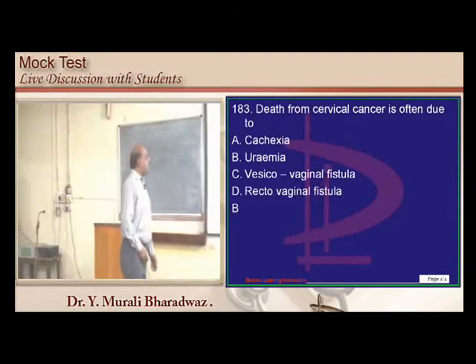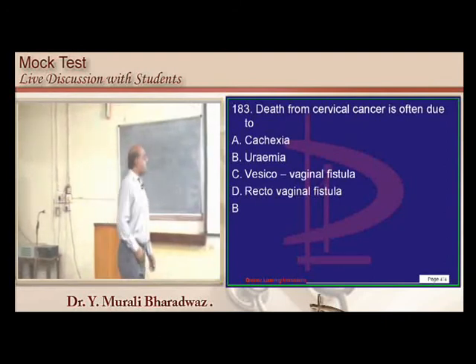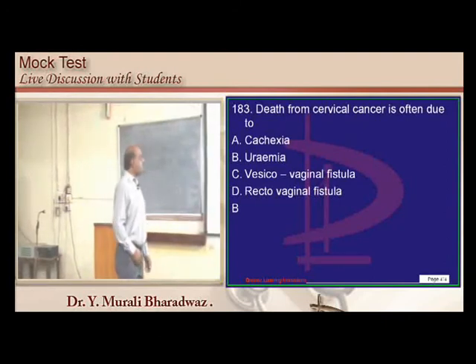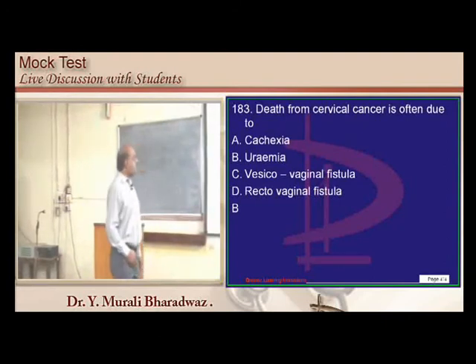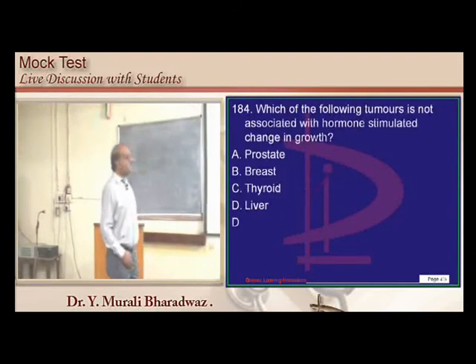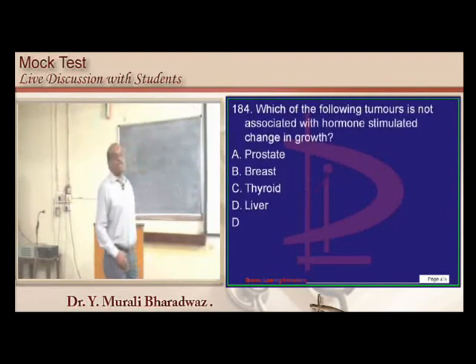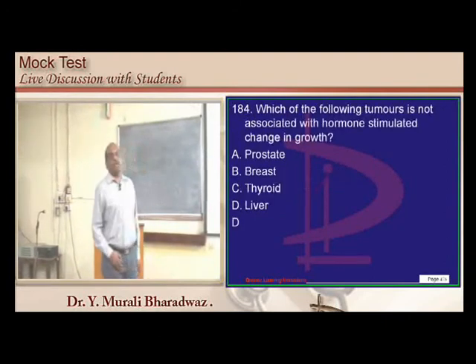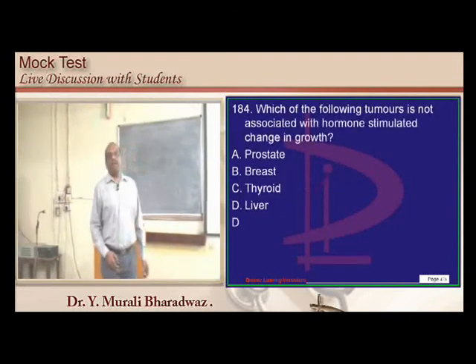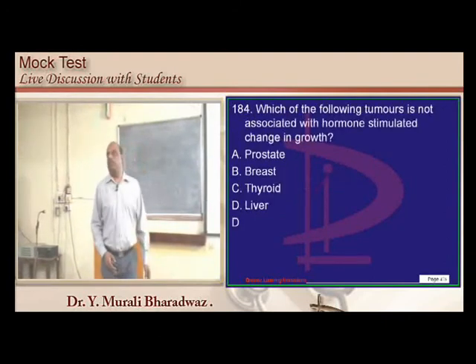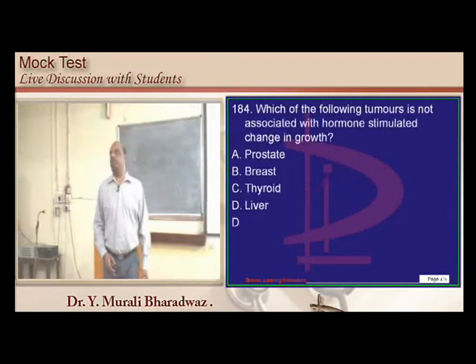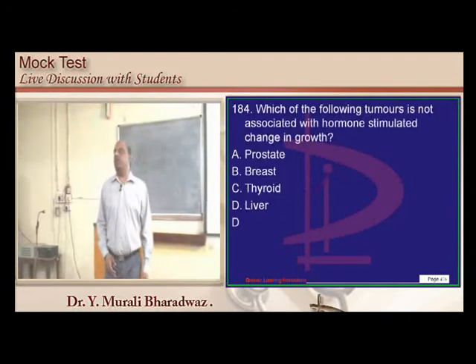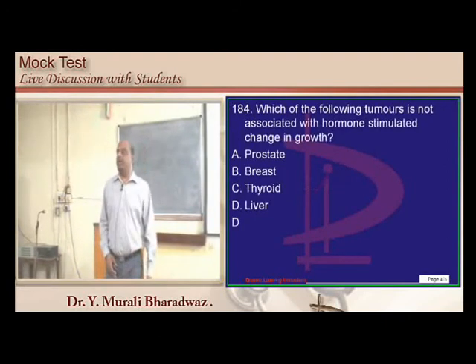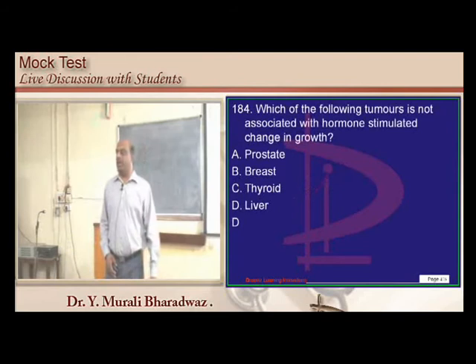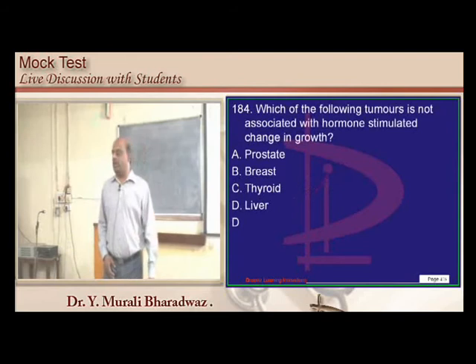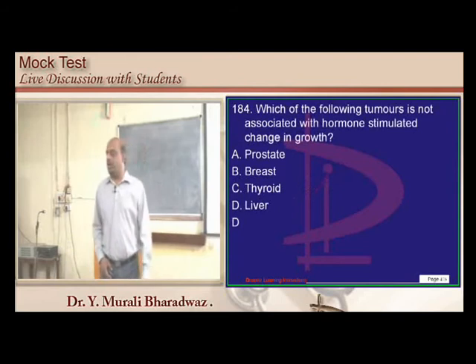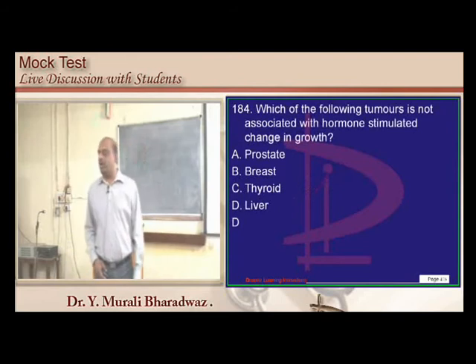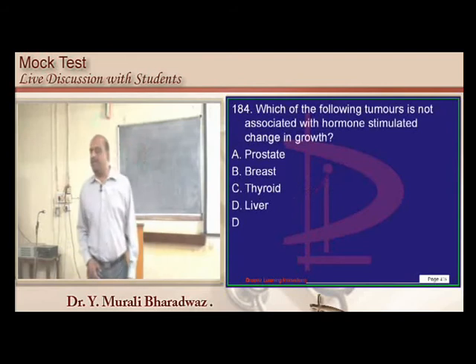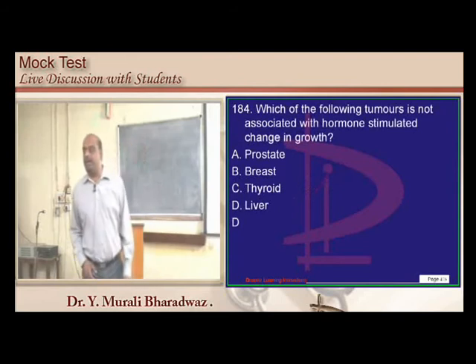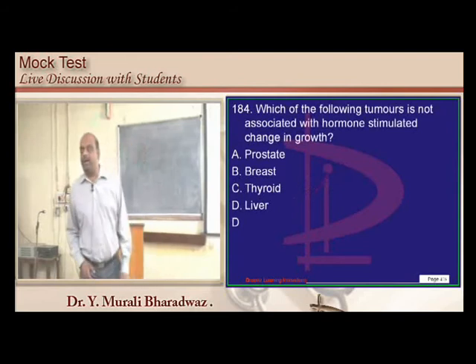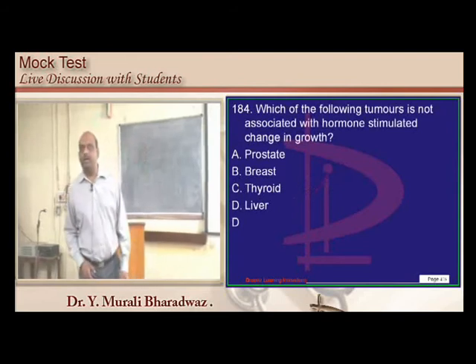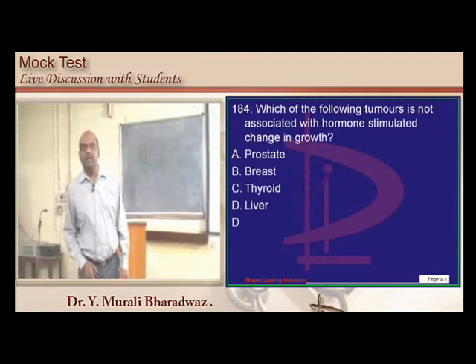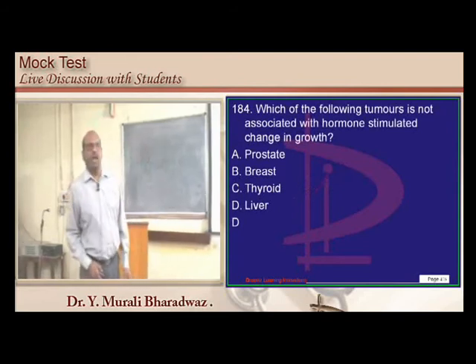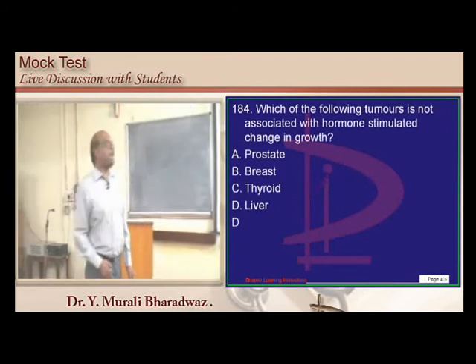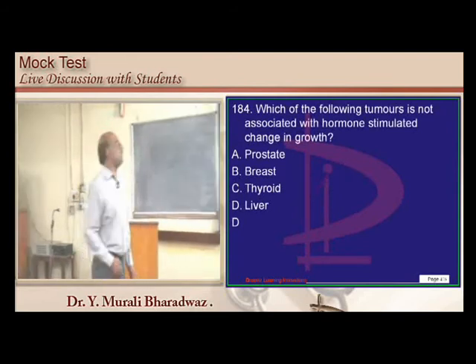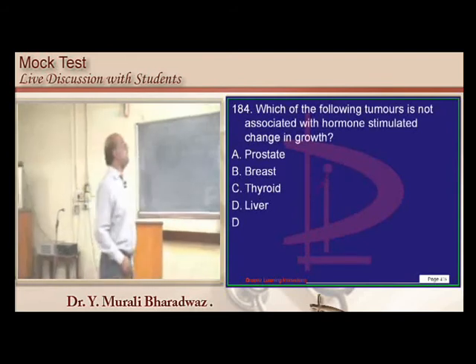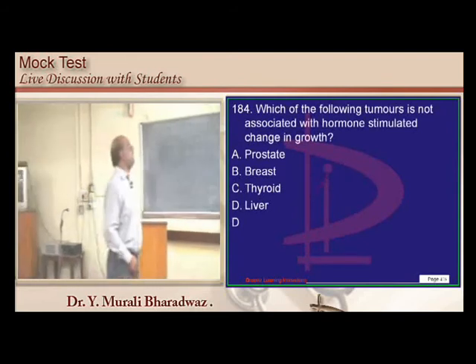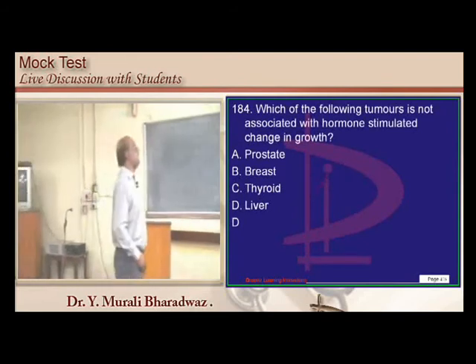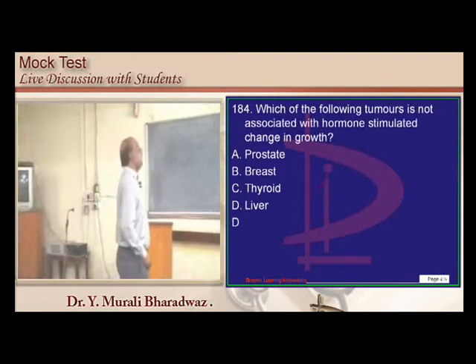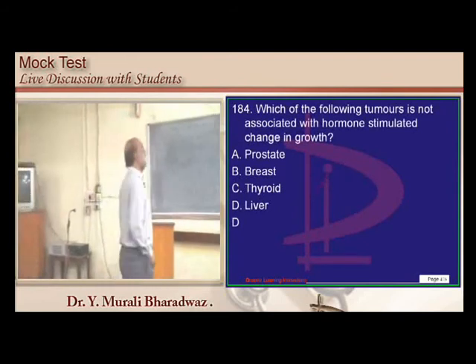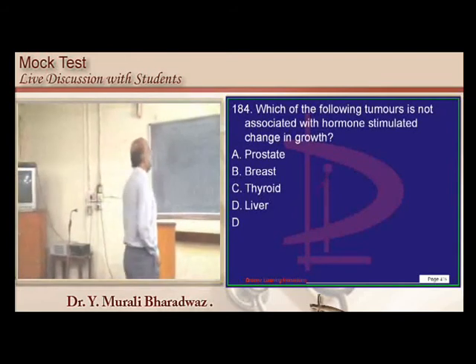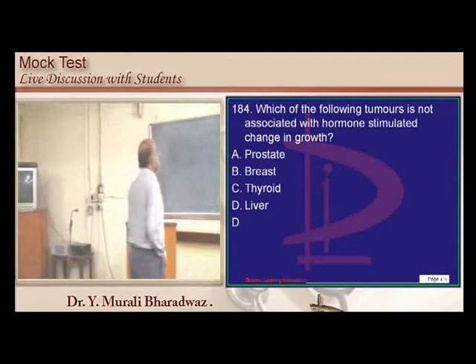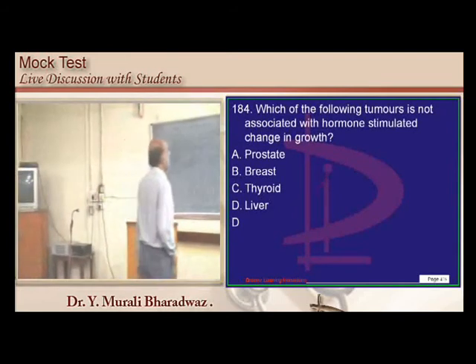Prostate, breast, and thyroid are all hormone-dependent malignancies.